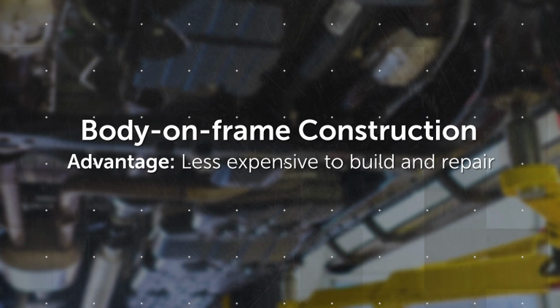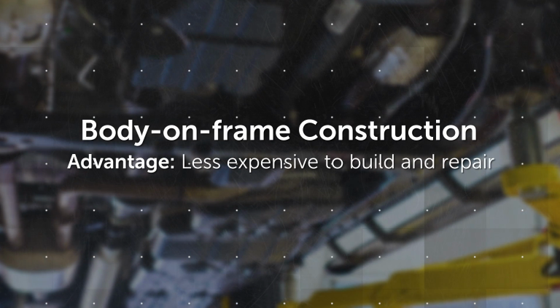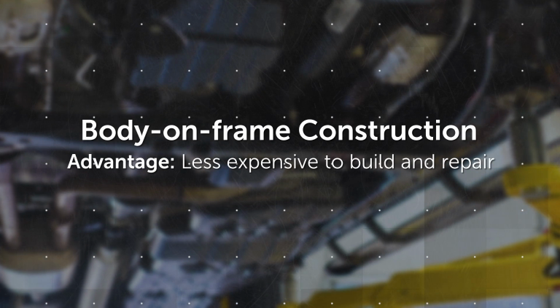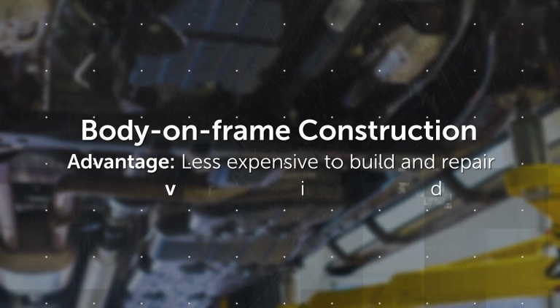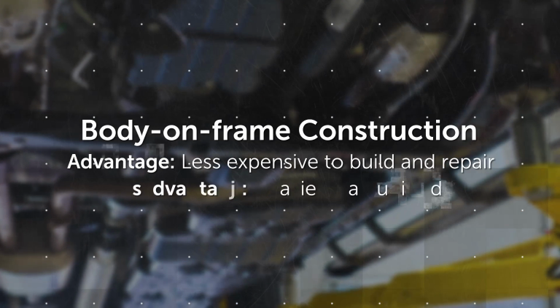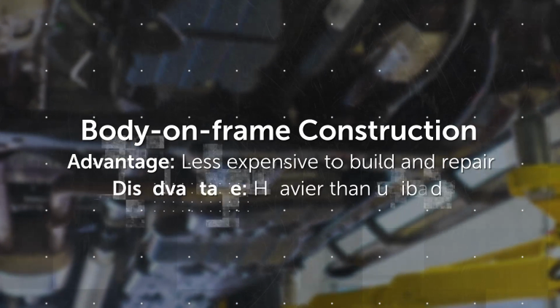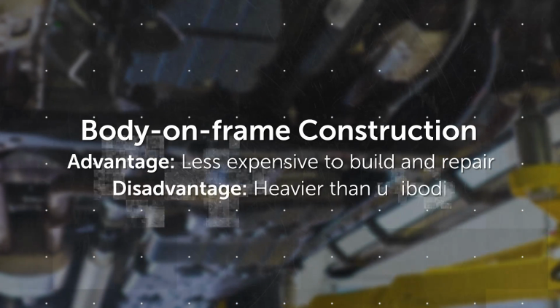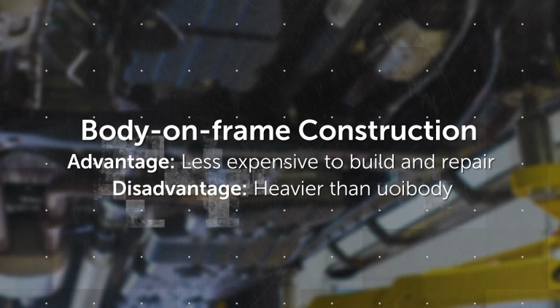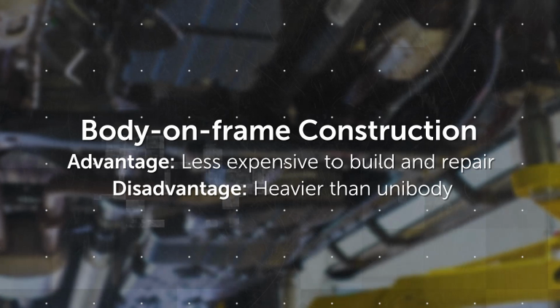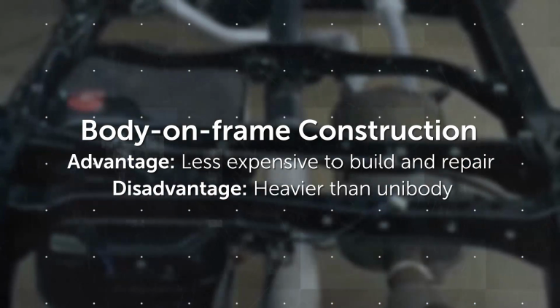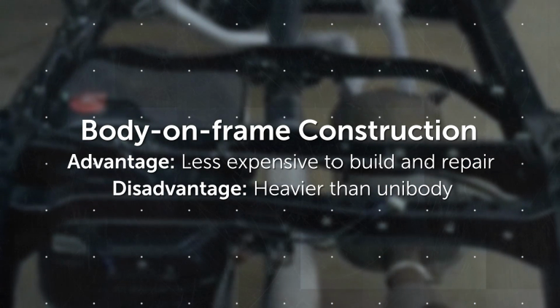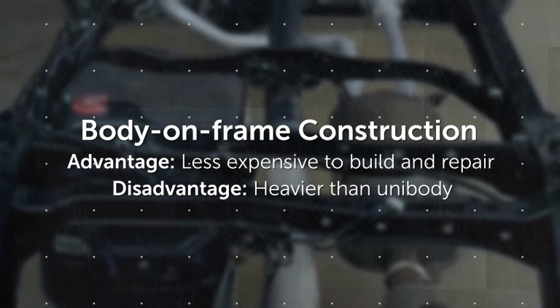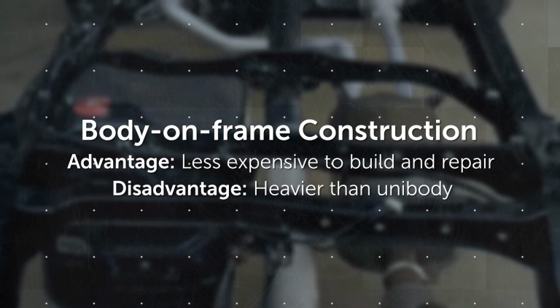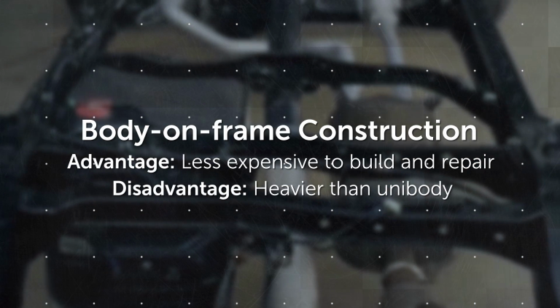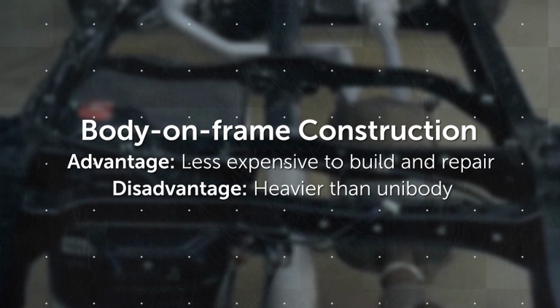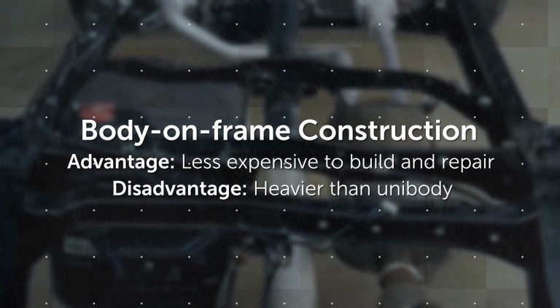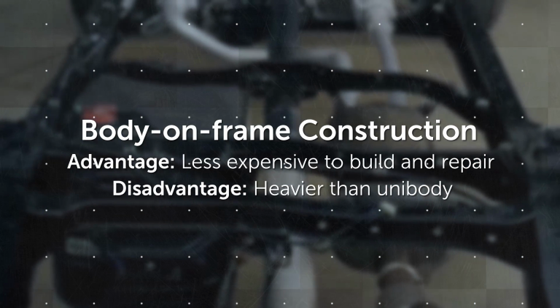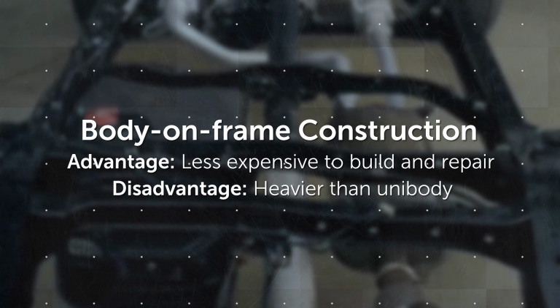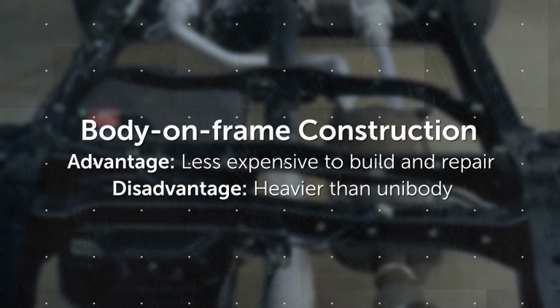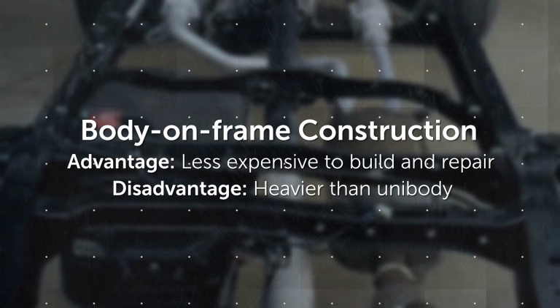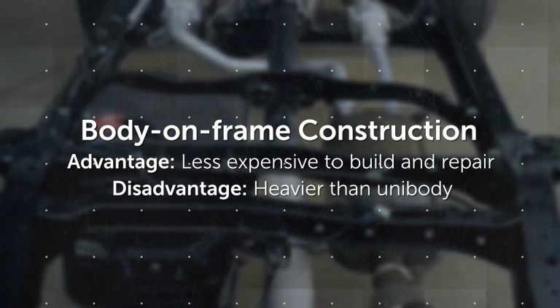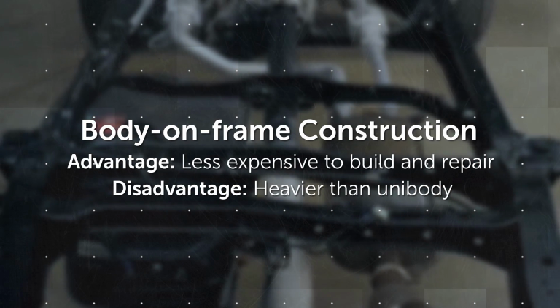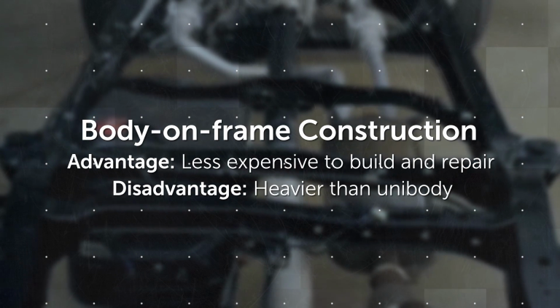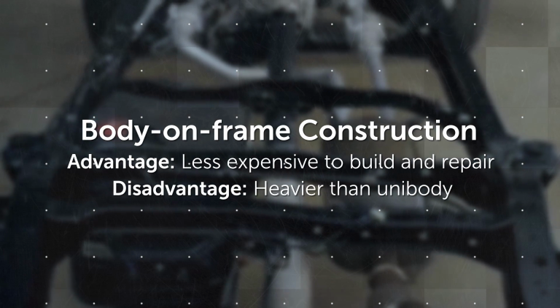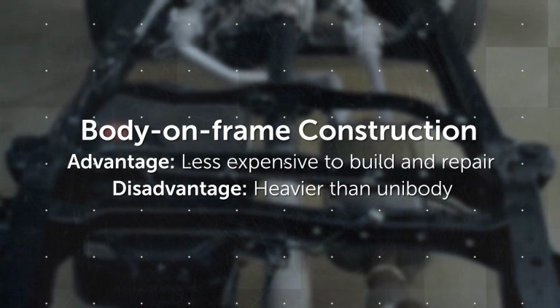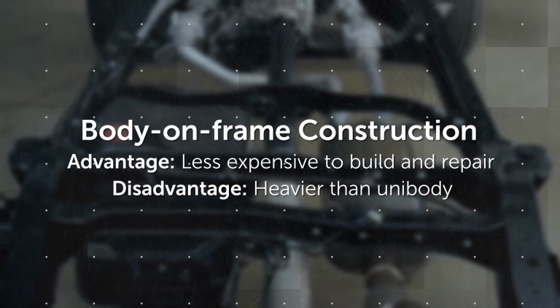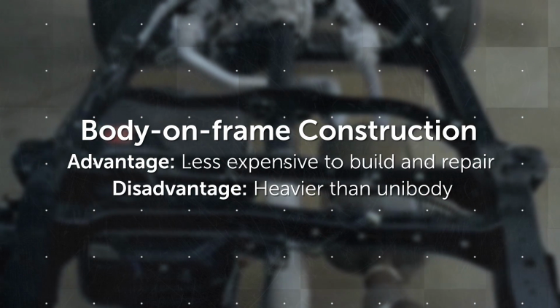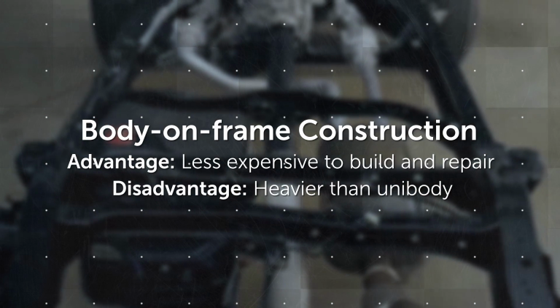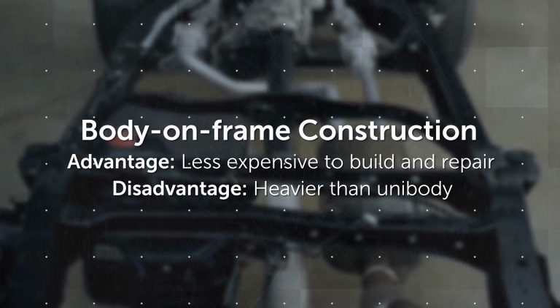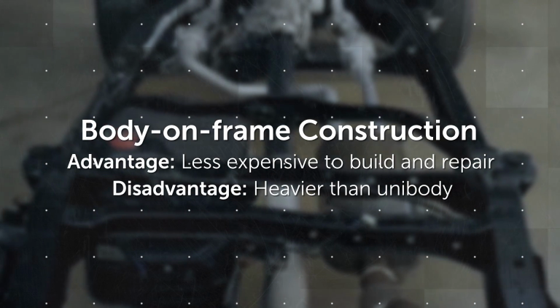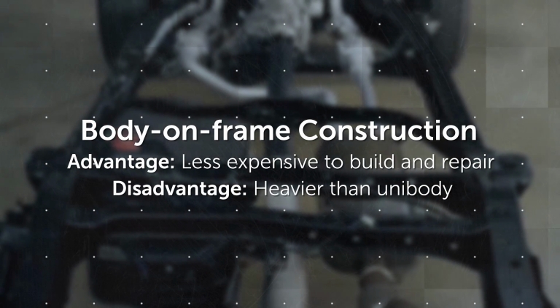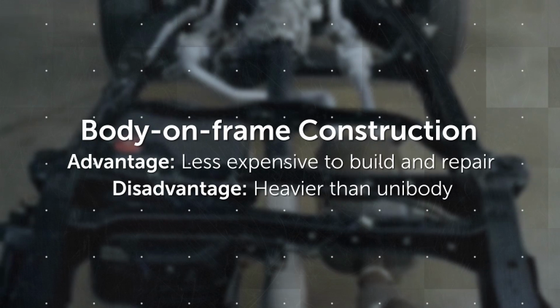The disadvantage is that body-on-frame construction is heavier, making it more challenging to achieve high levels of fuel economy.